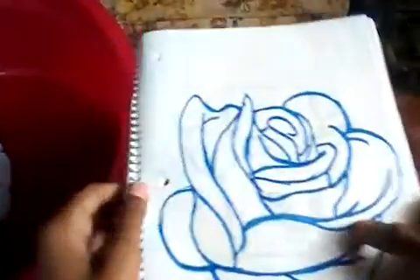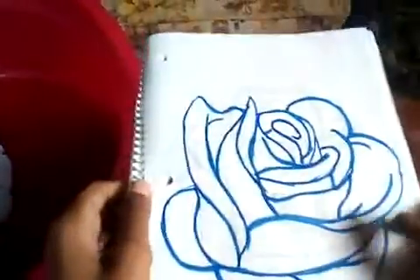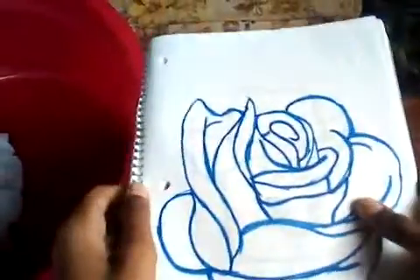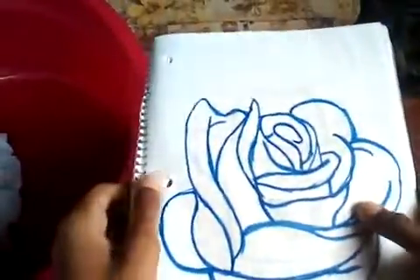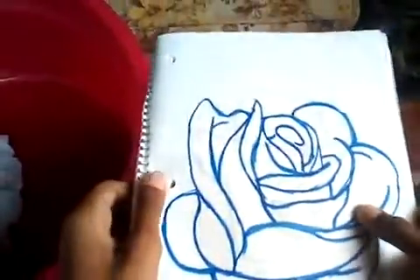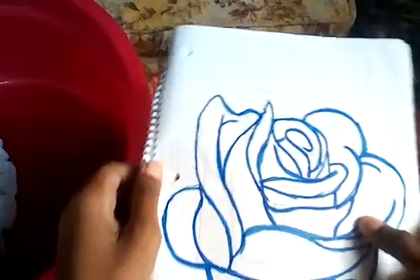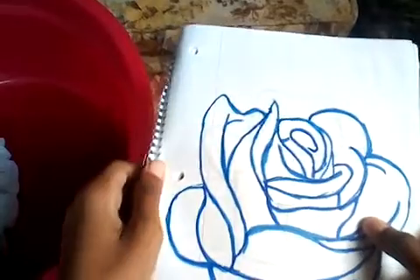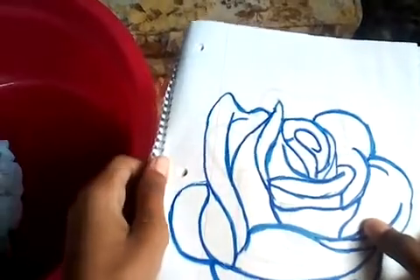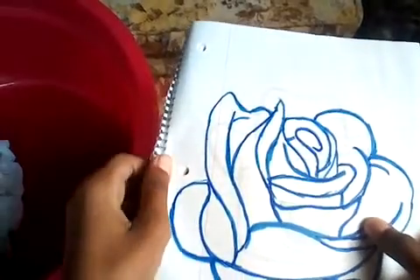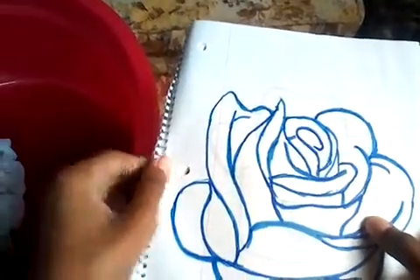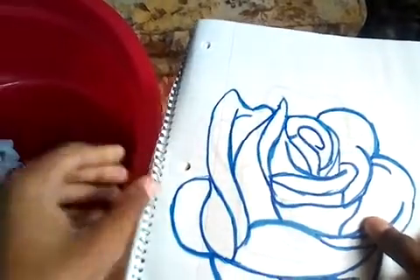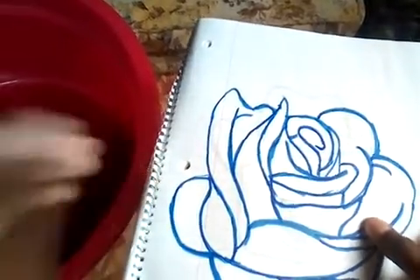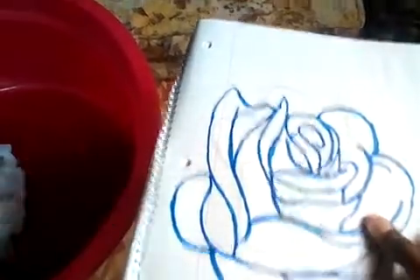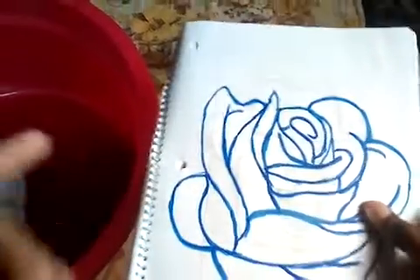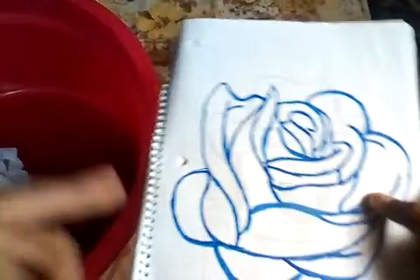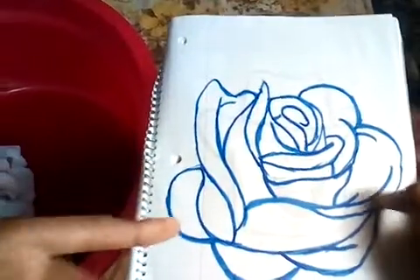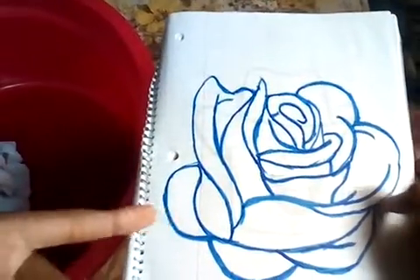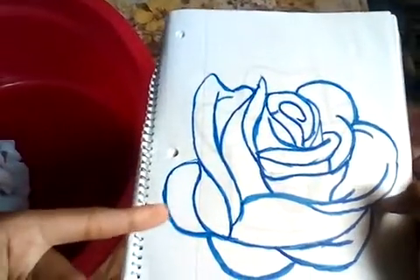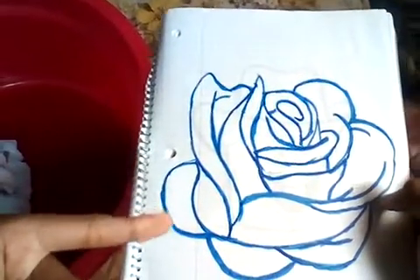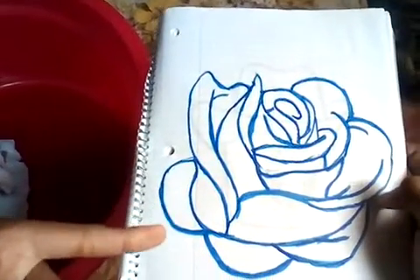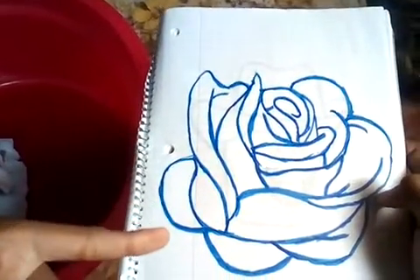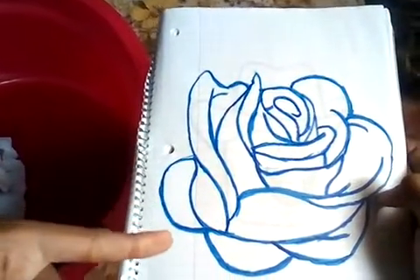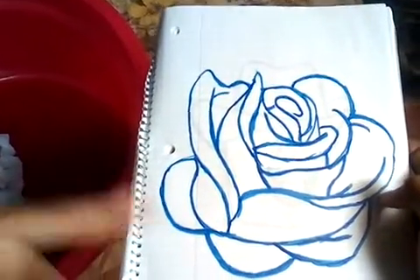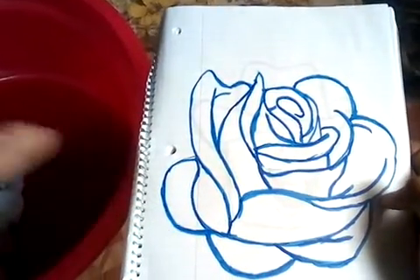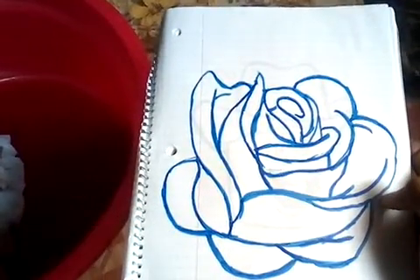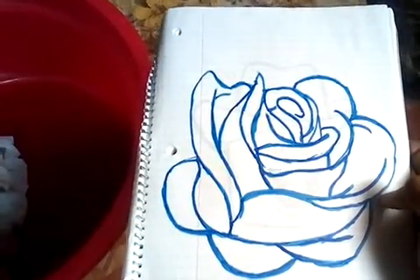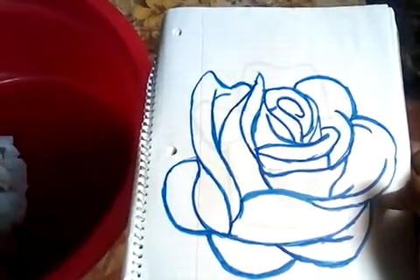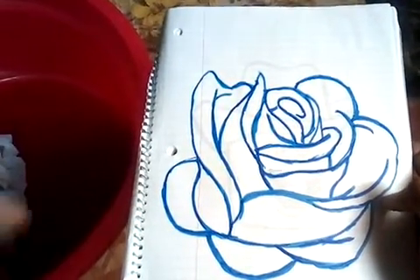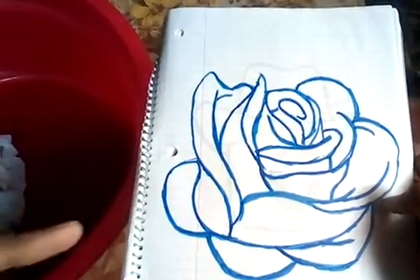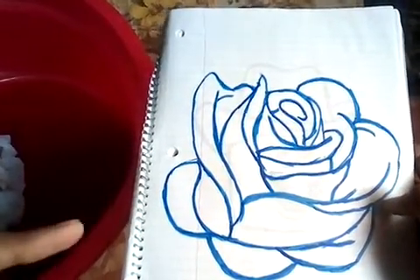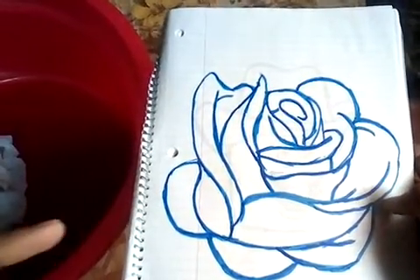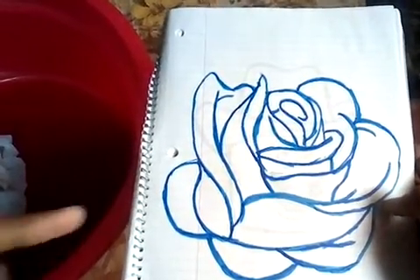This is a rose guys. I also did a how-to-draw on this as well, so you guys can go and check that out.